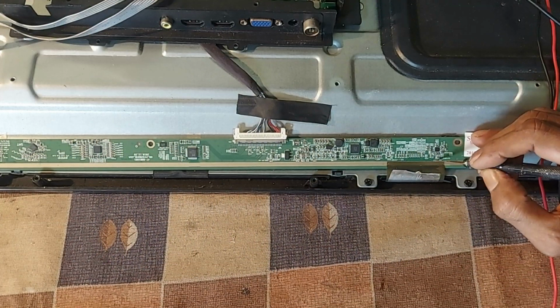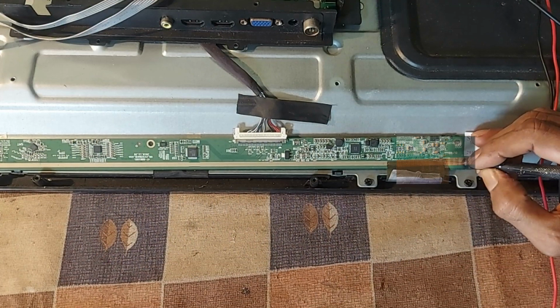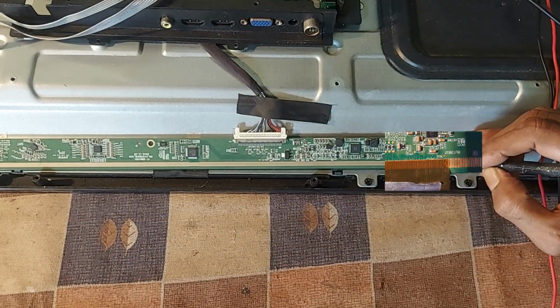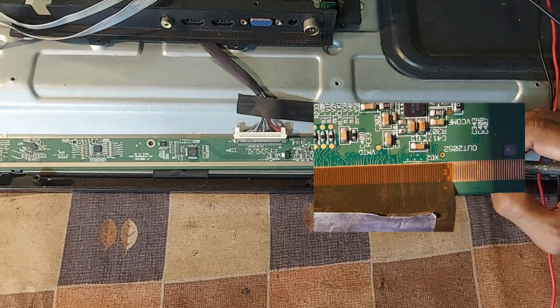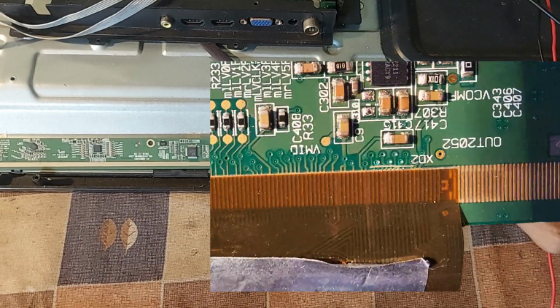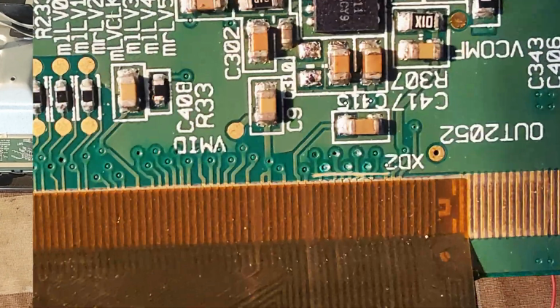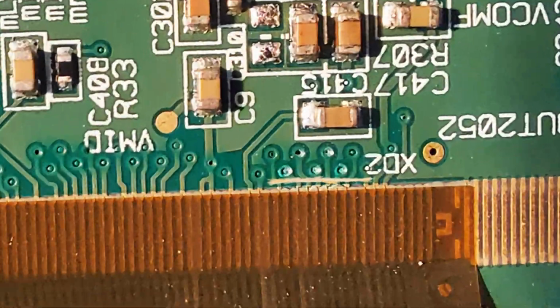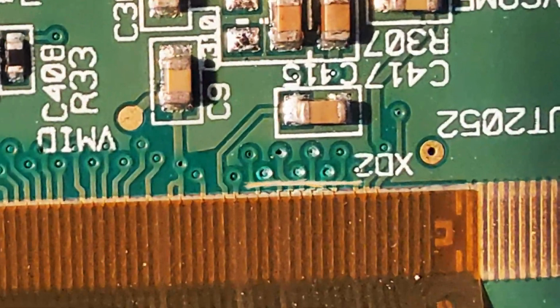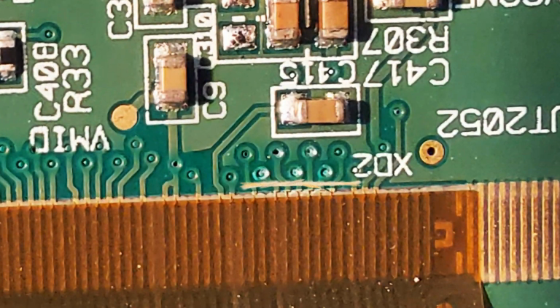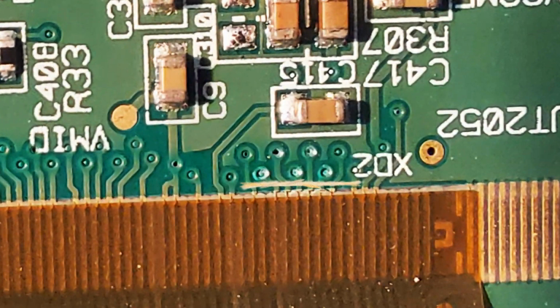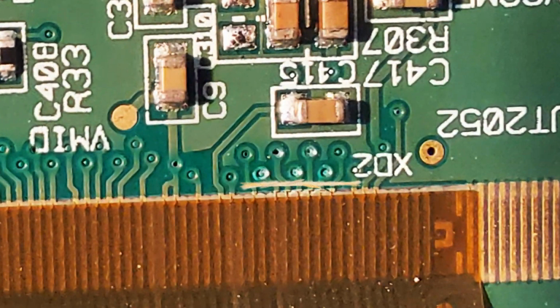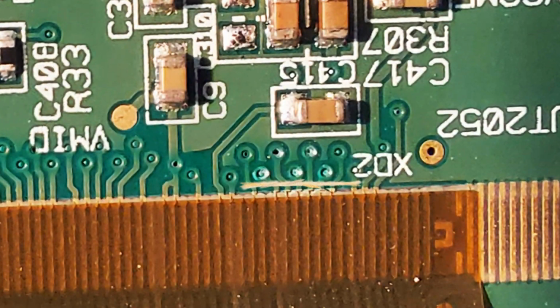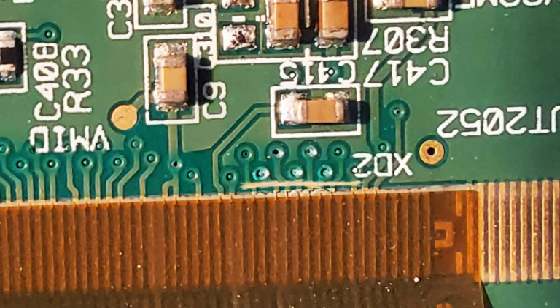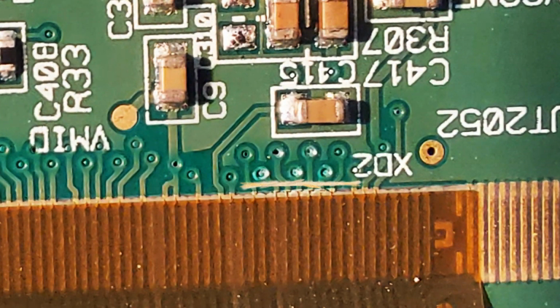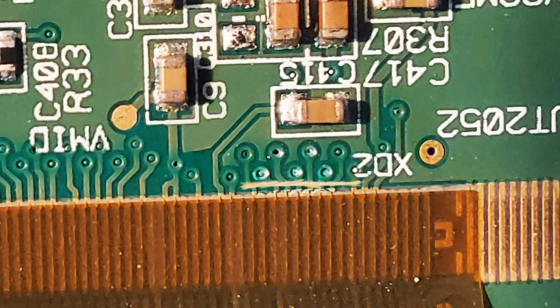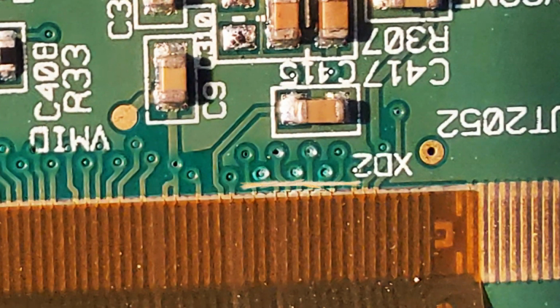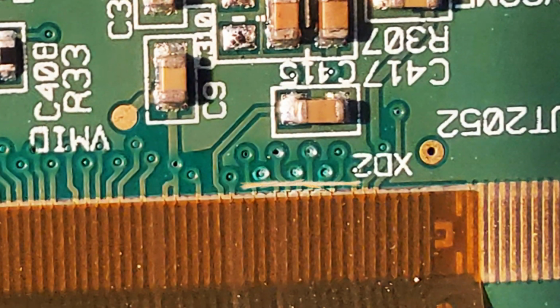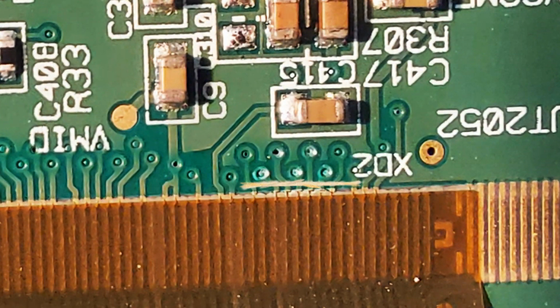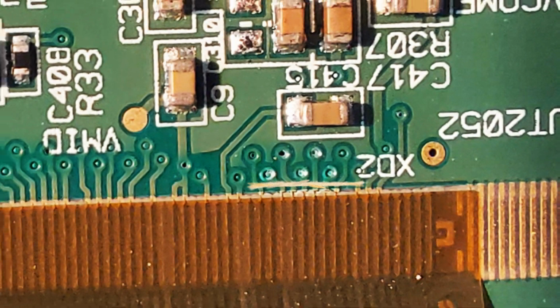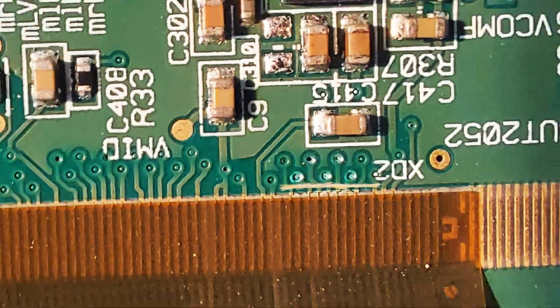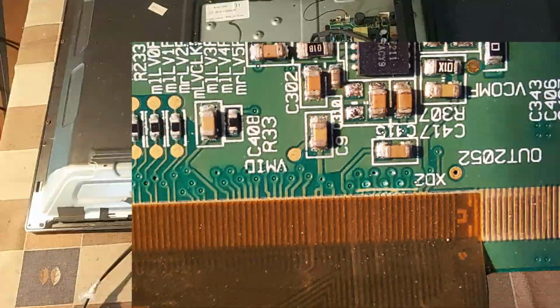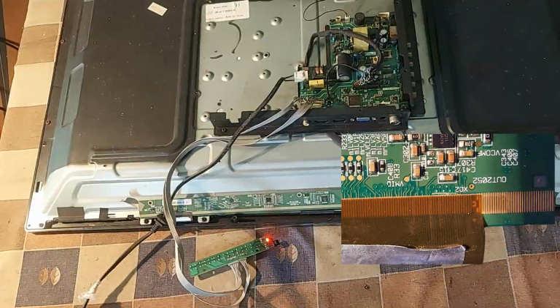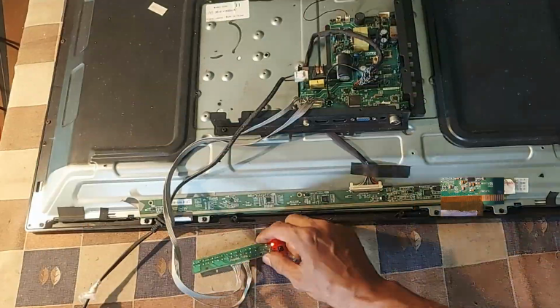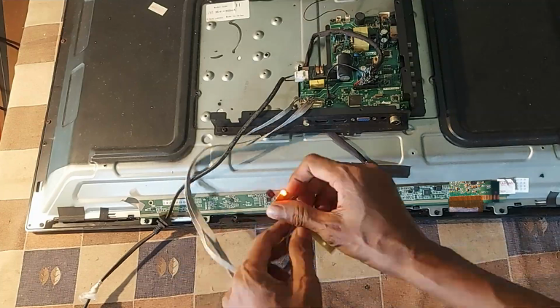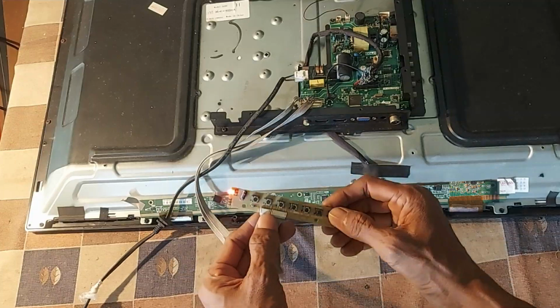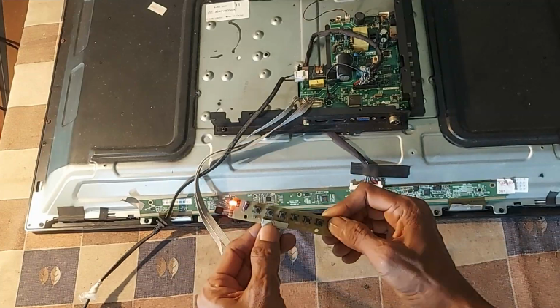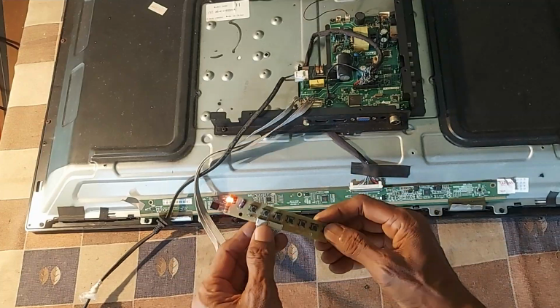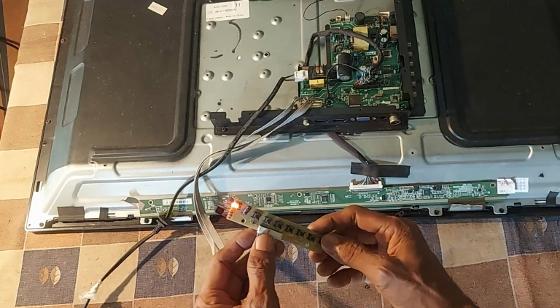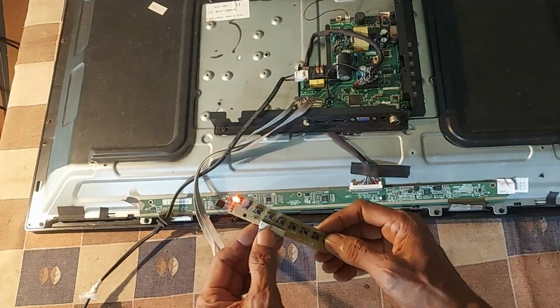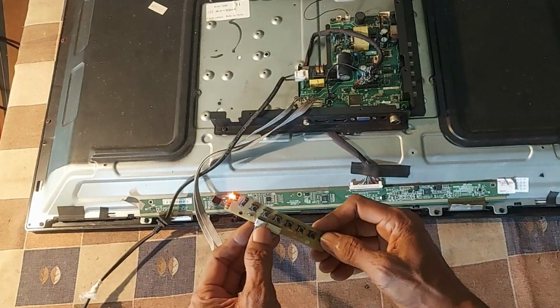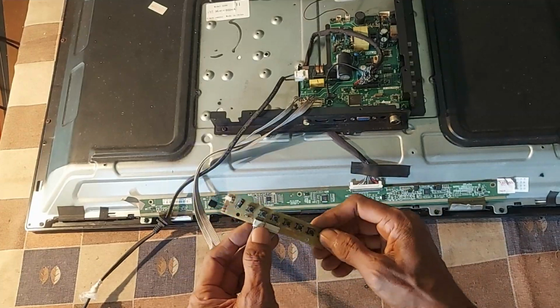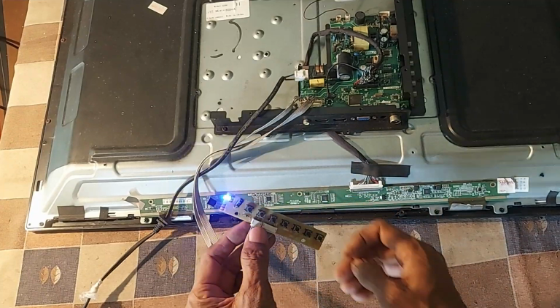Look at which connections have been cut. Now let's check the TV.